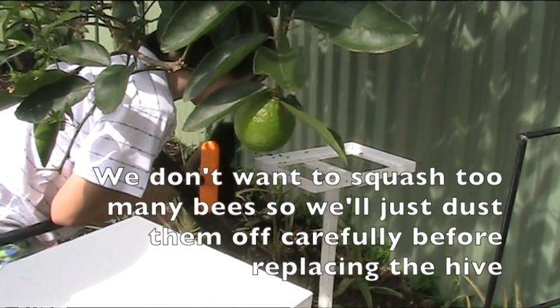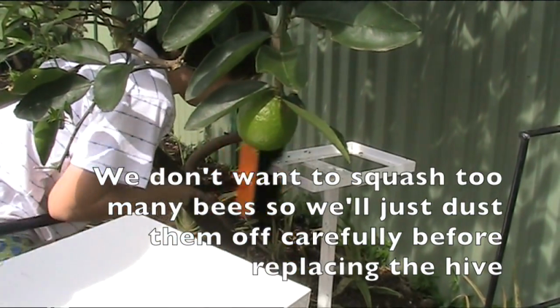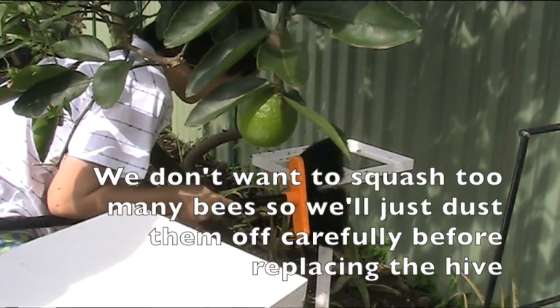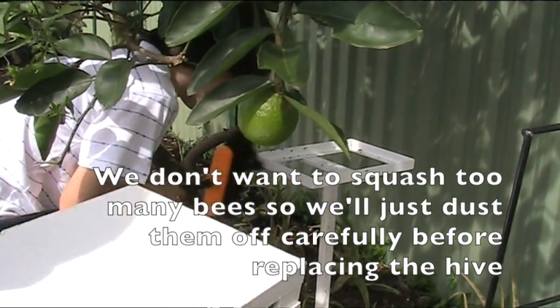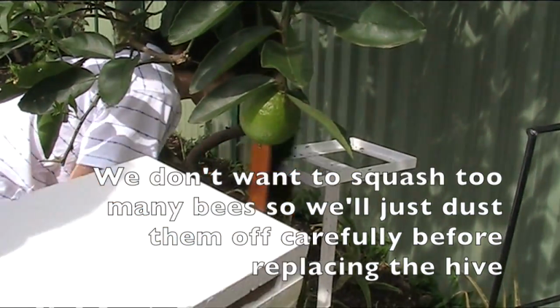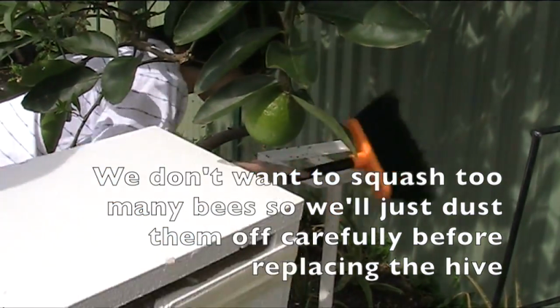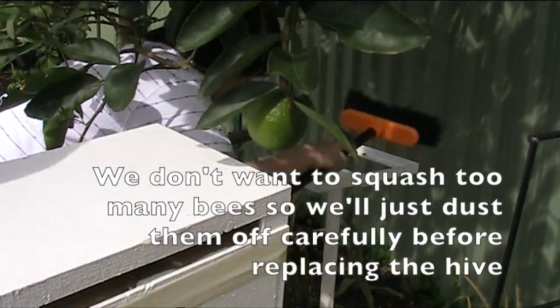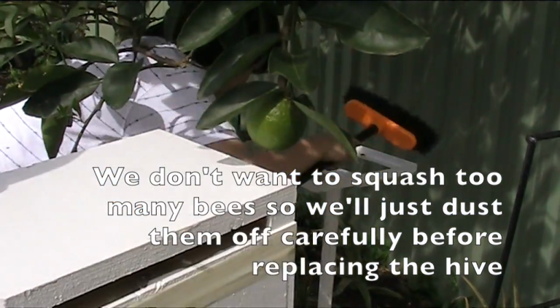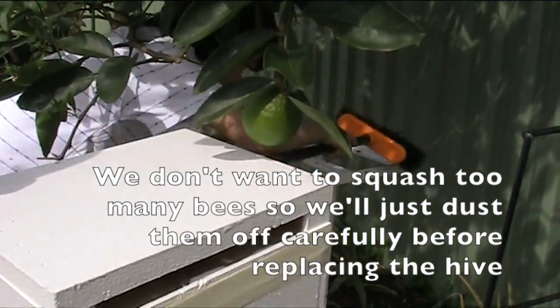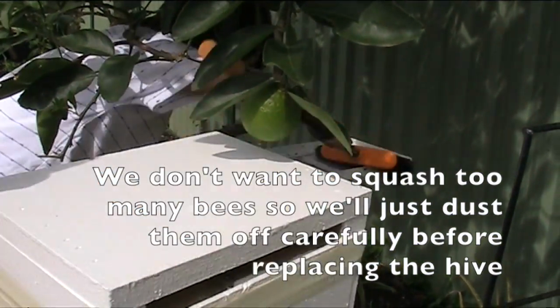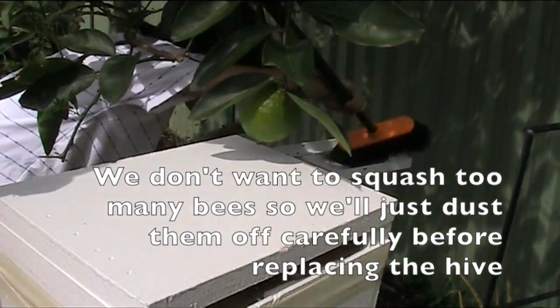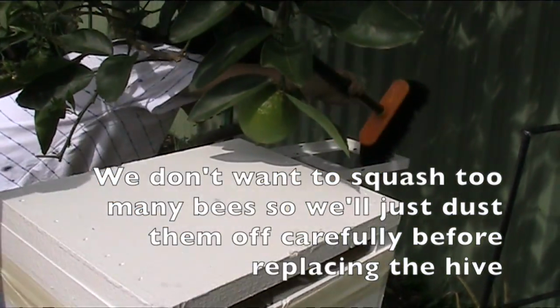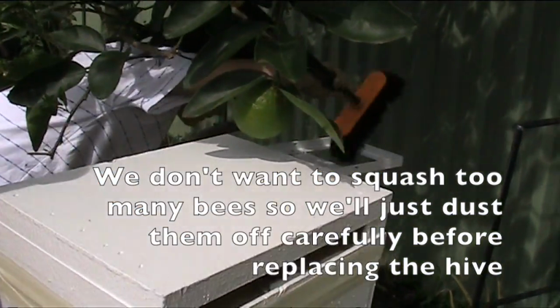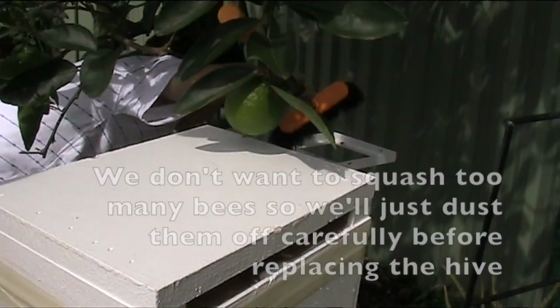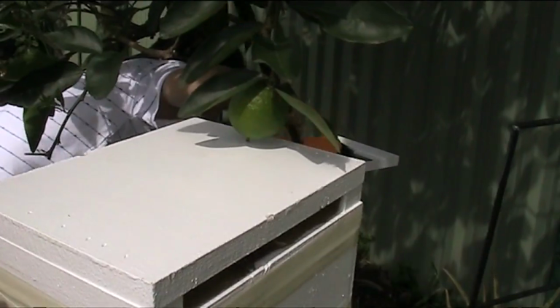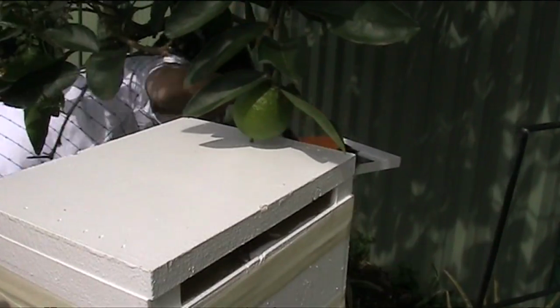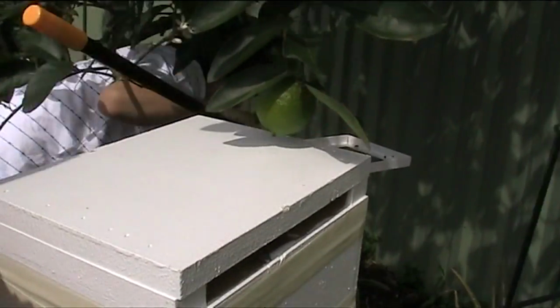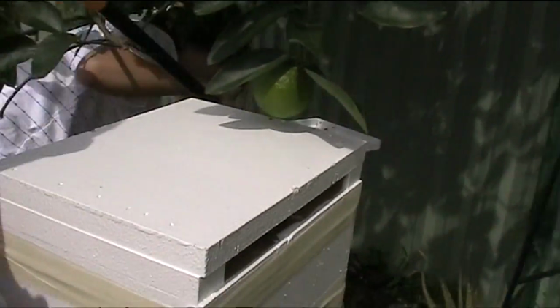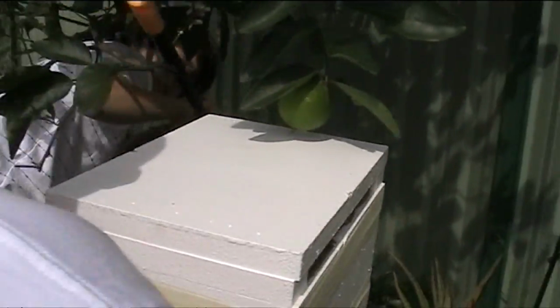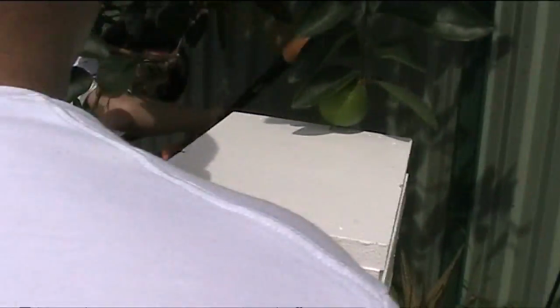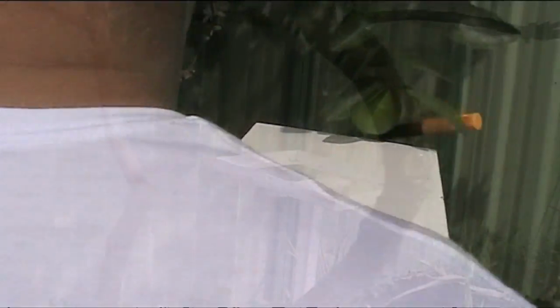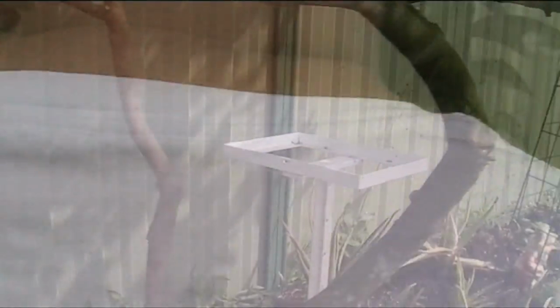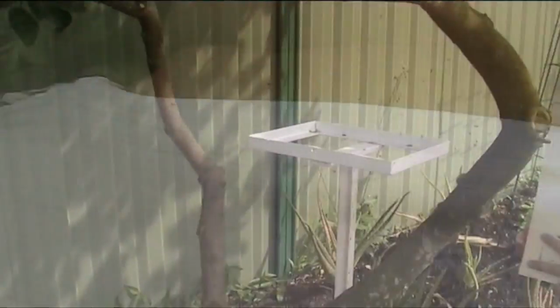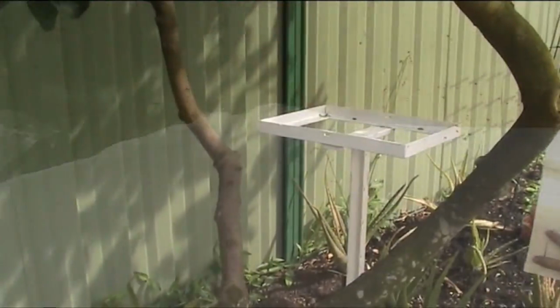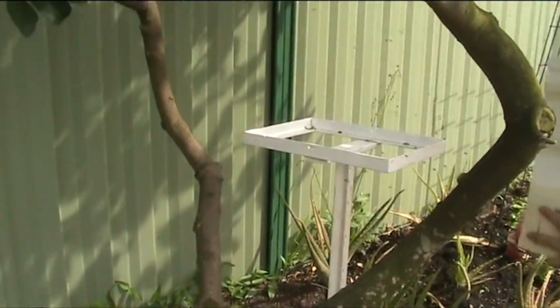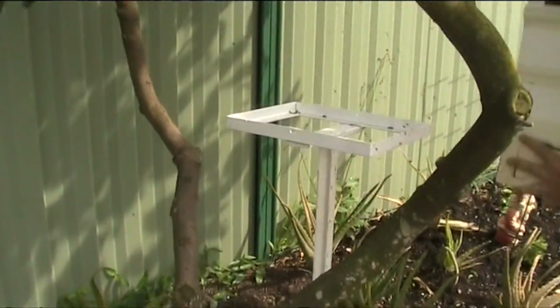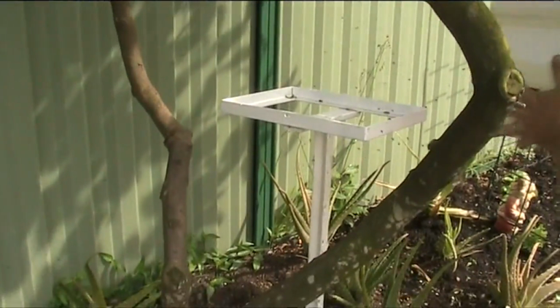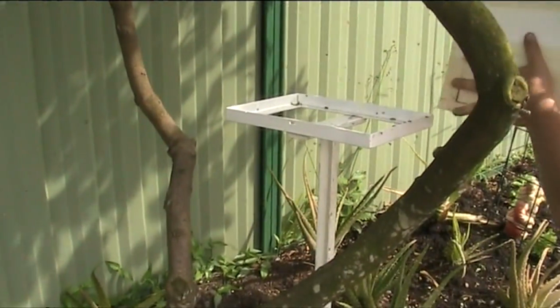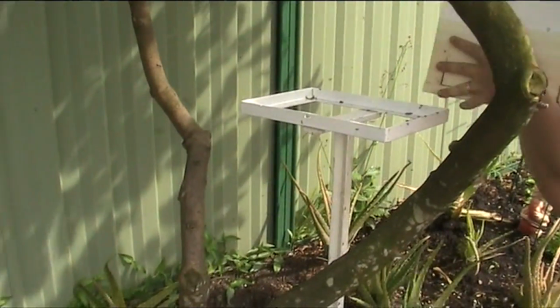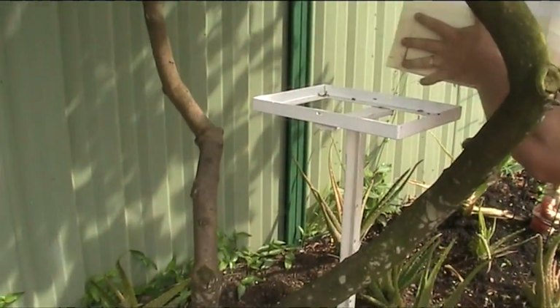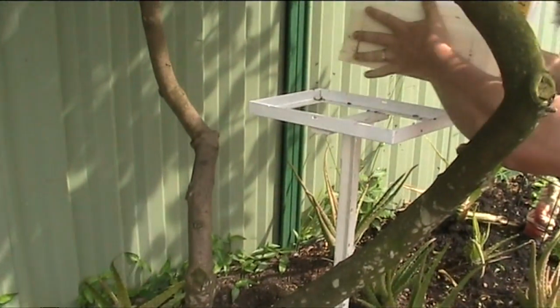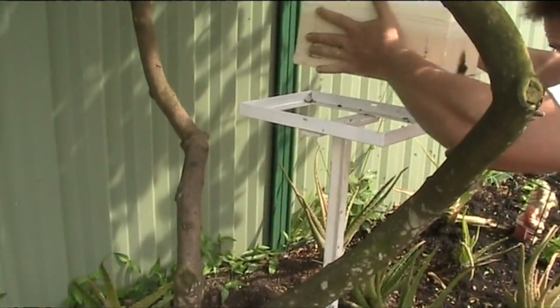Just dust them. That's it. Excellent work. Me and son will get the other hive — just so we don't squash too many bees.